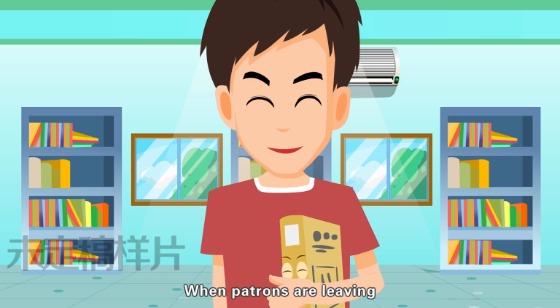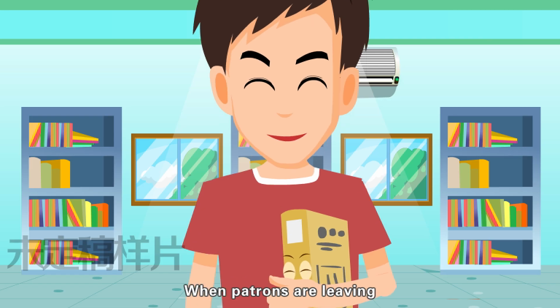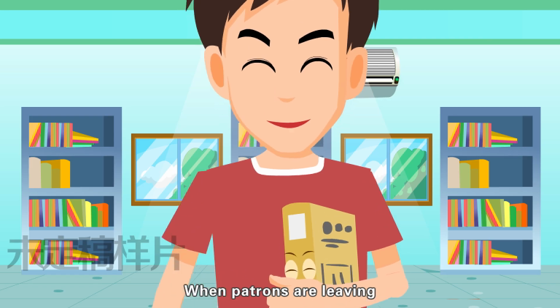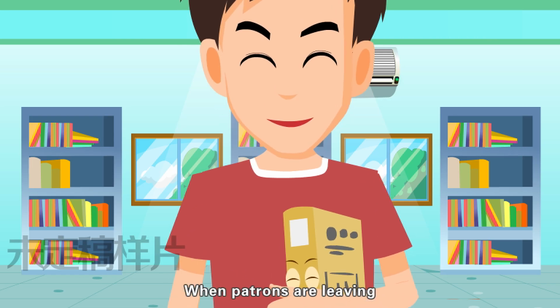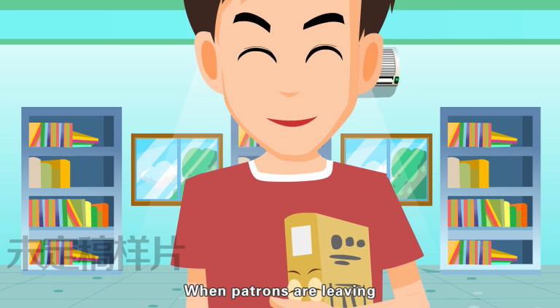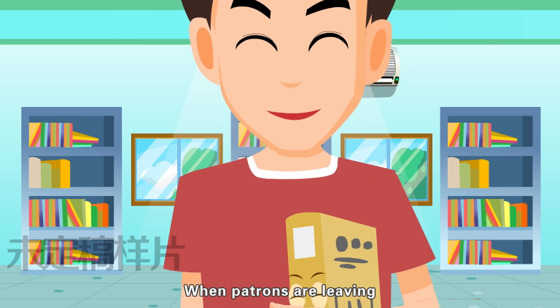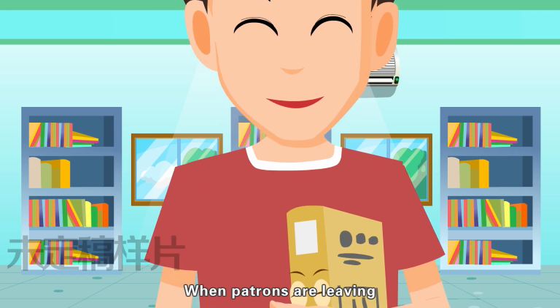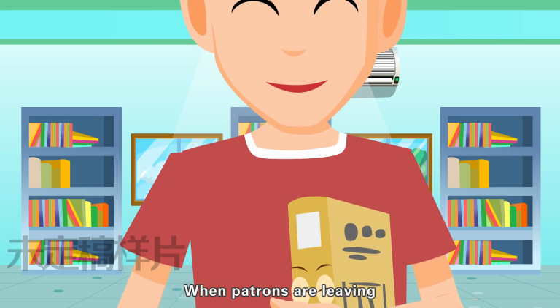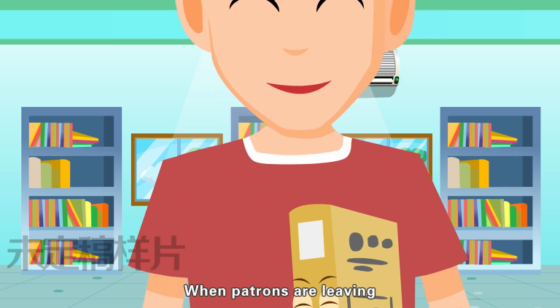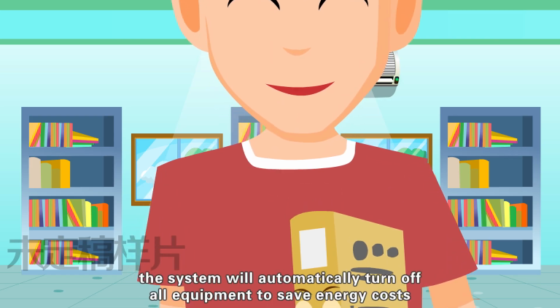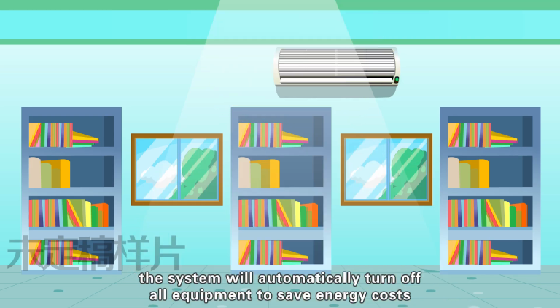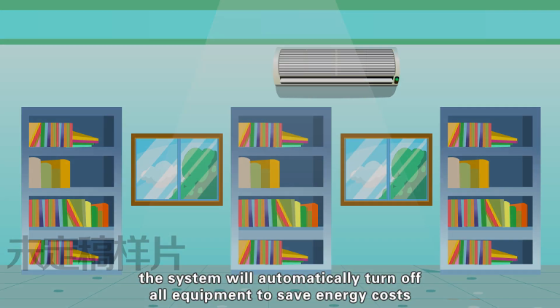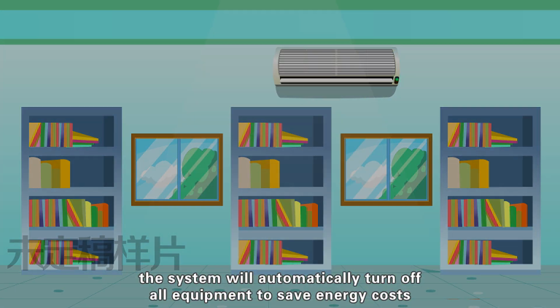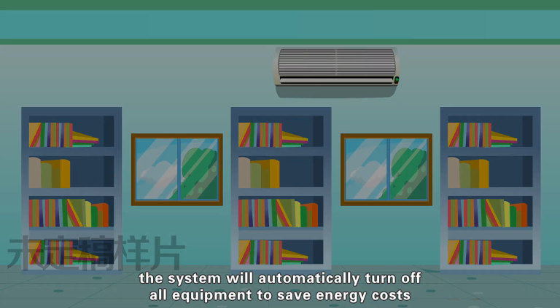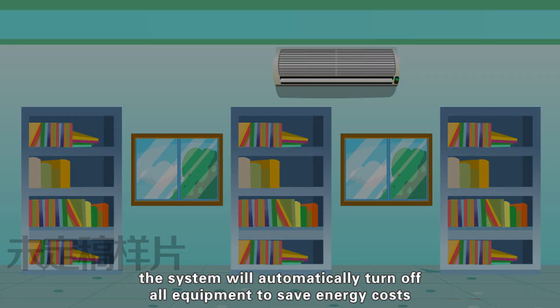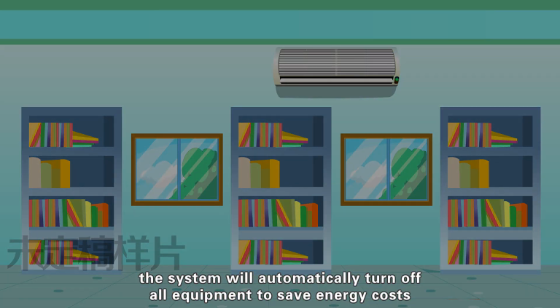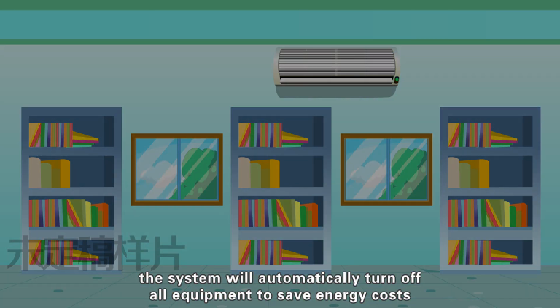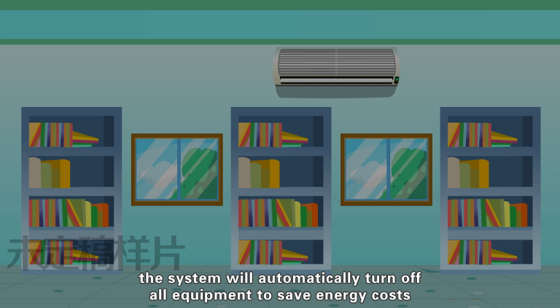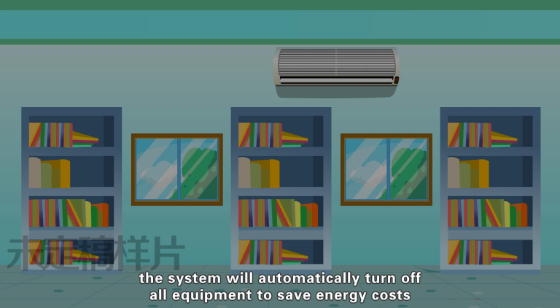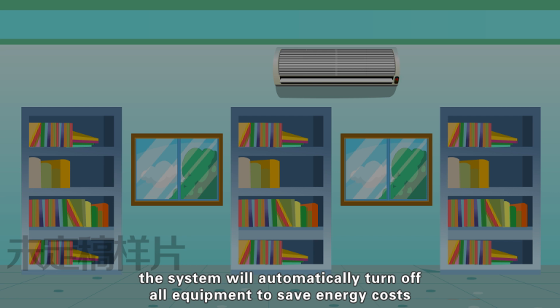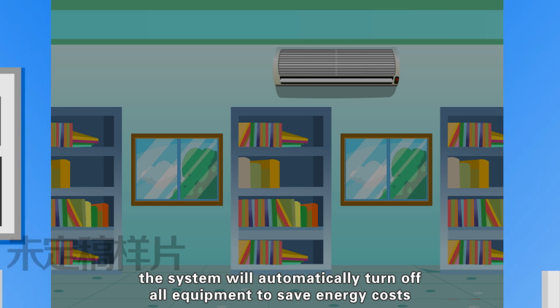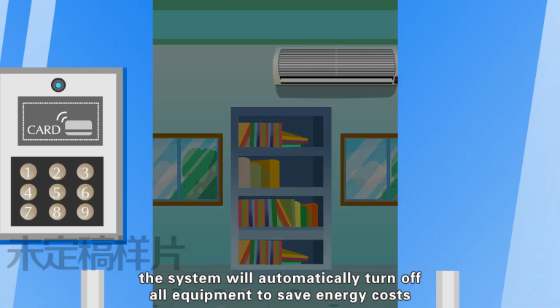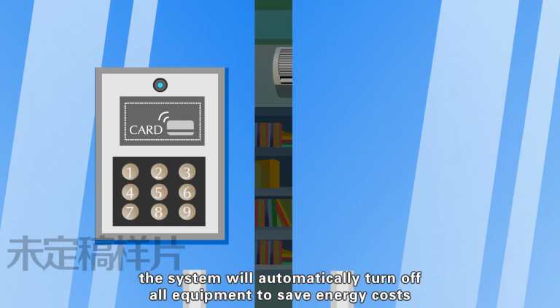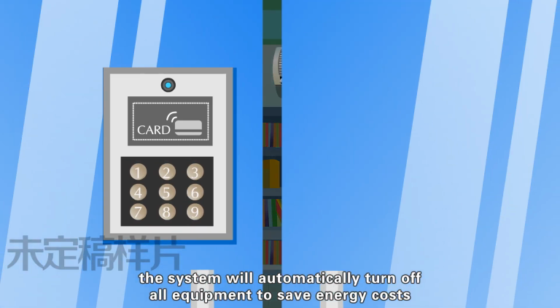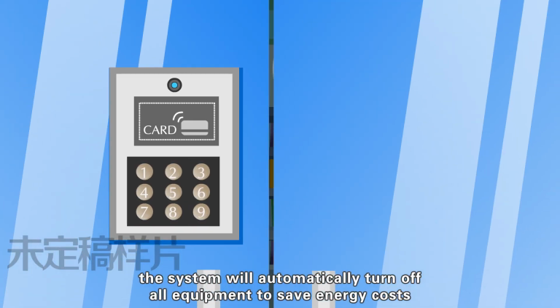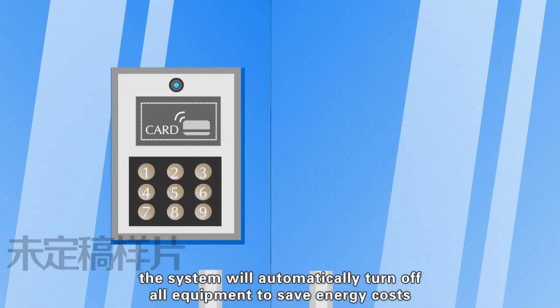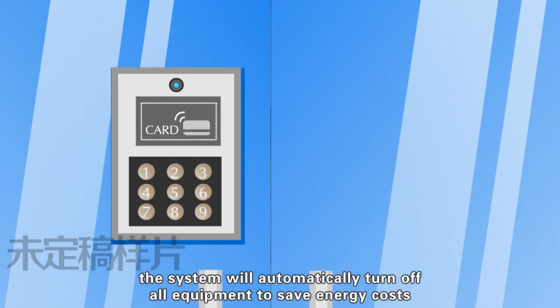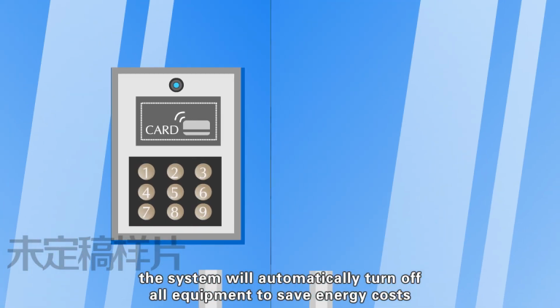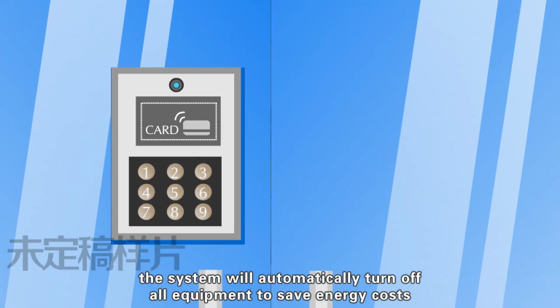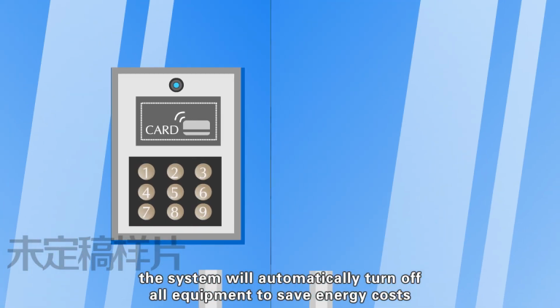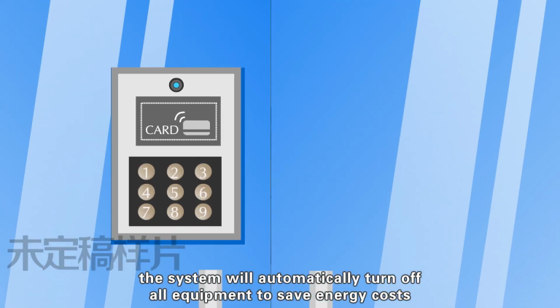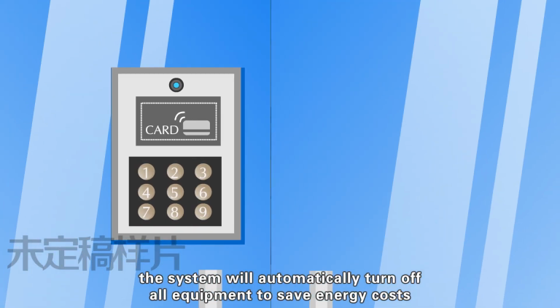When patrons are leaving, the system will automatically turn off all equipment to save energy costs.